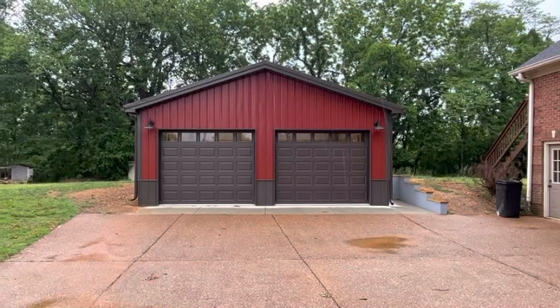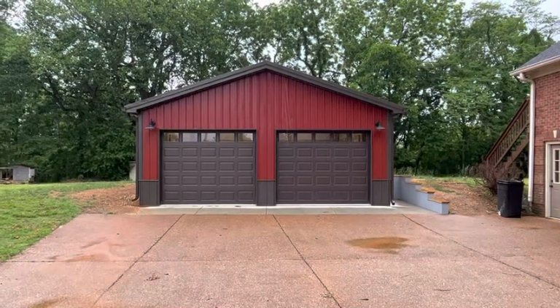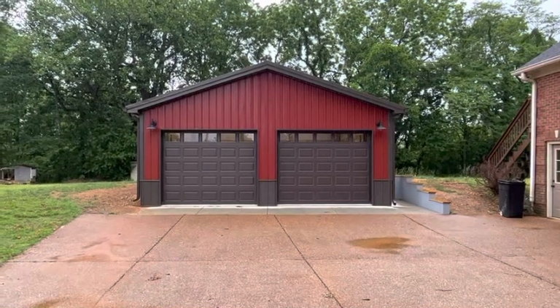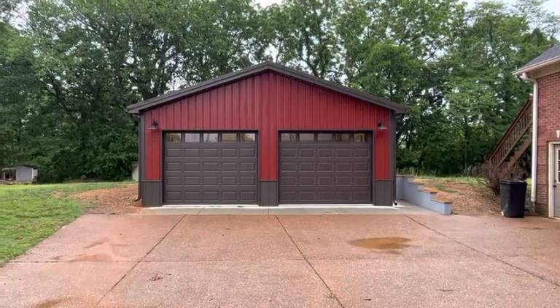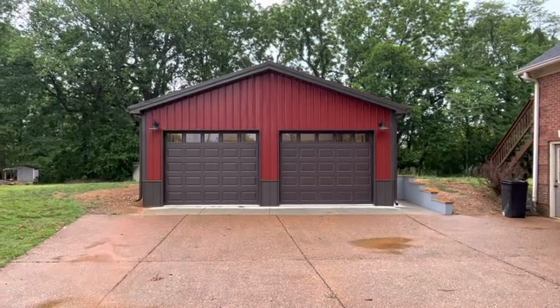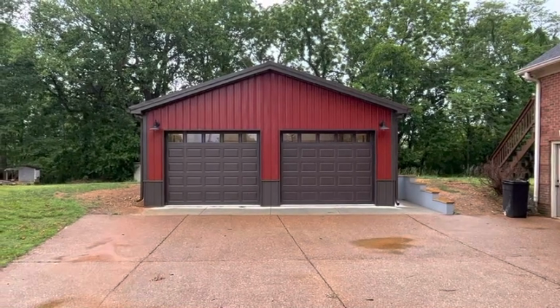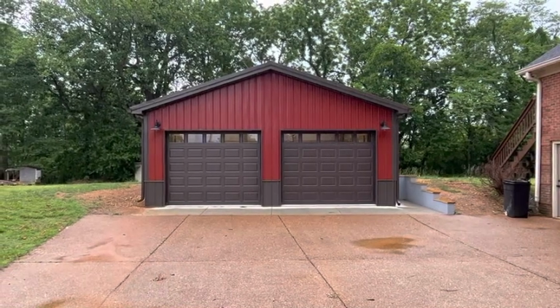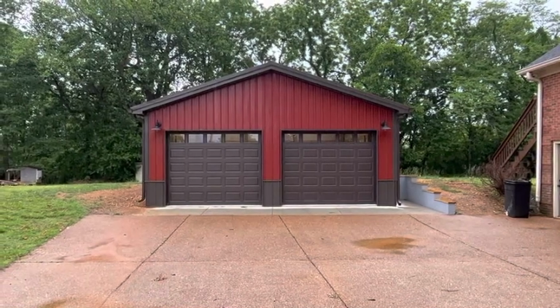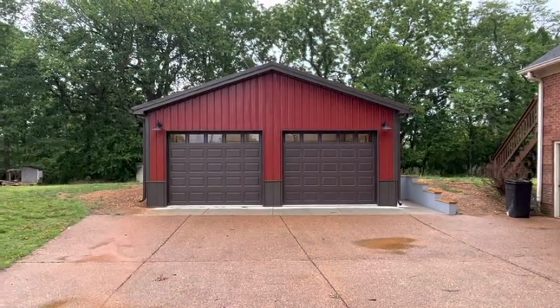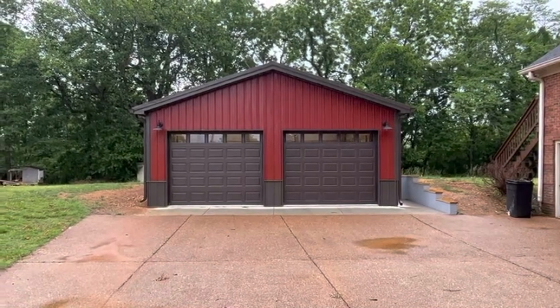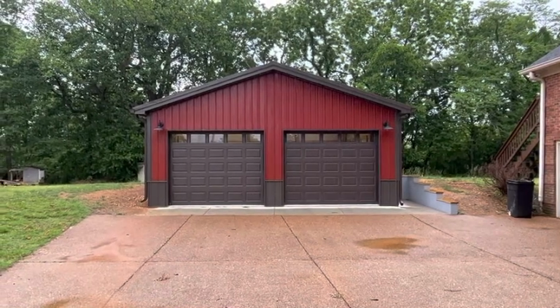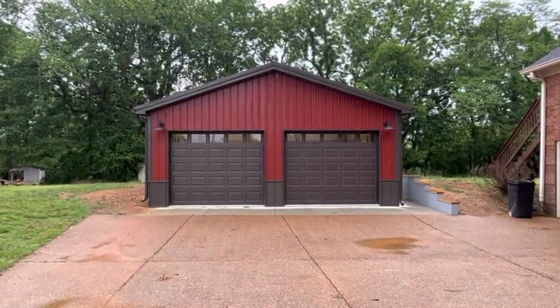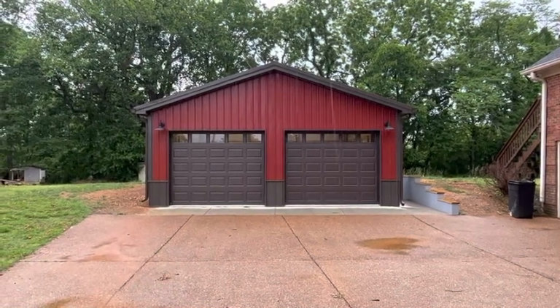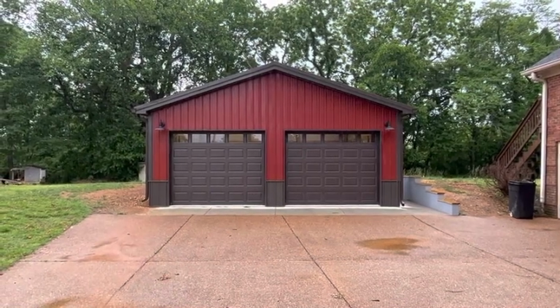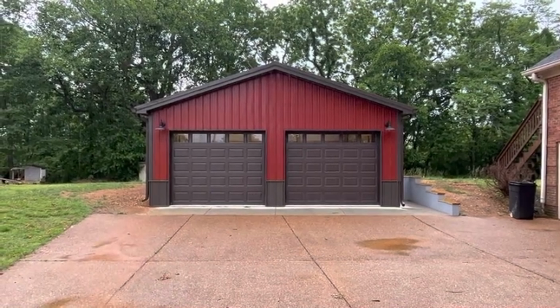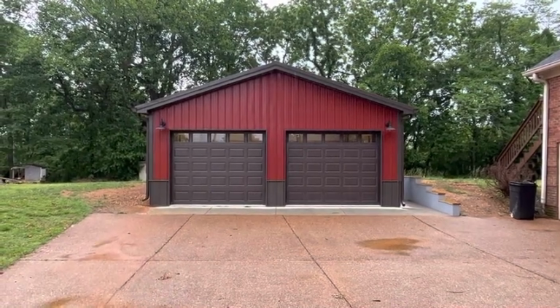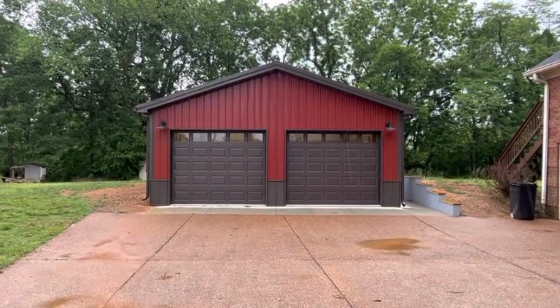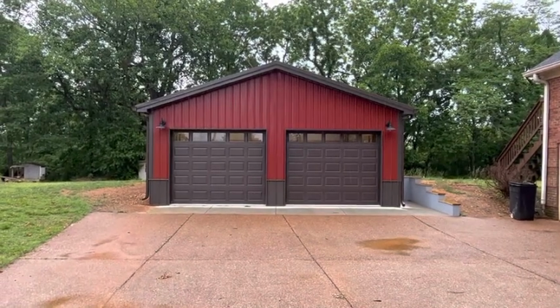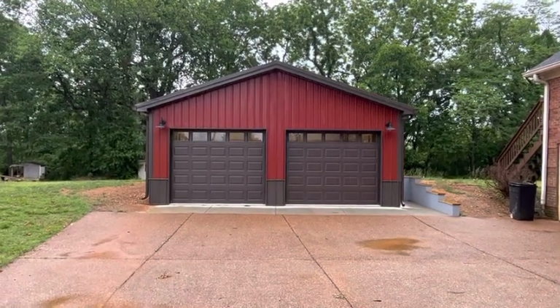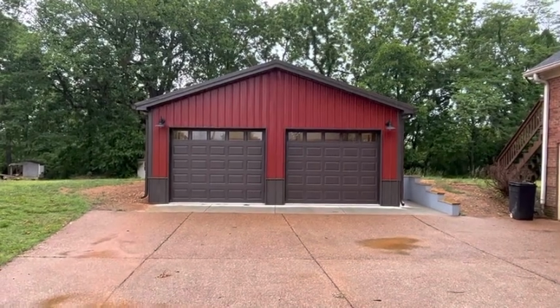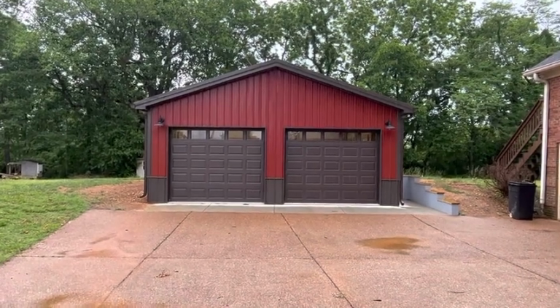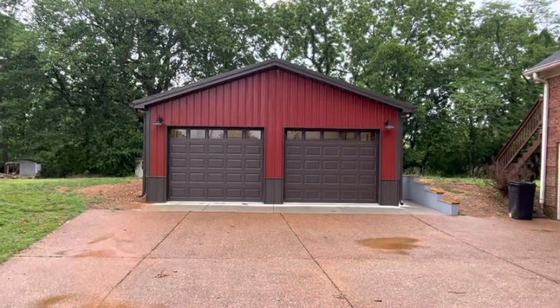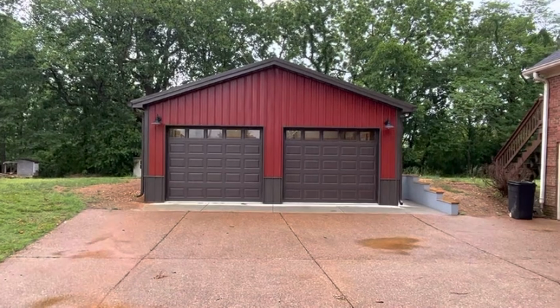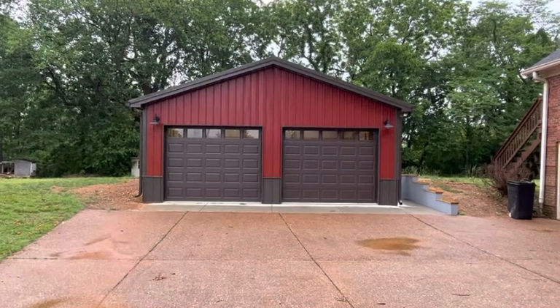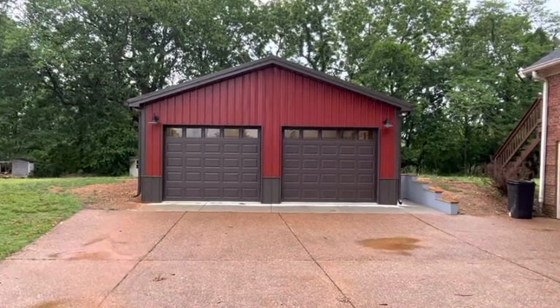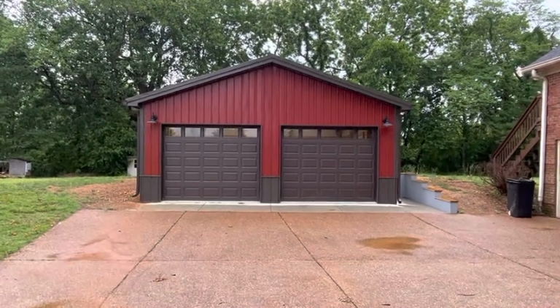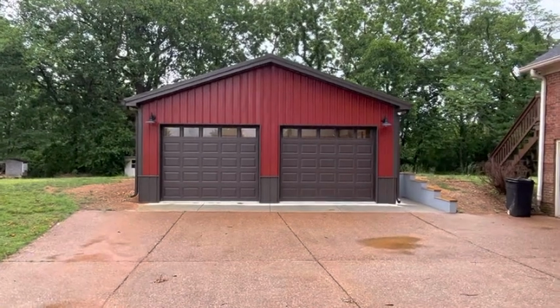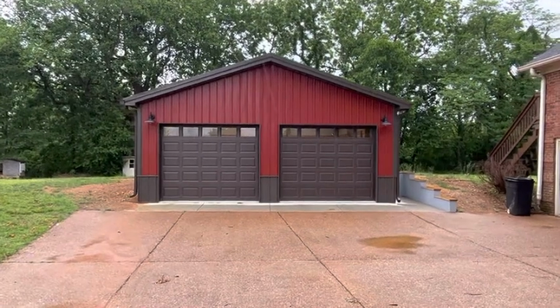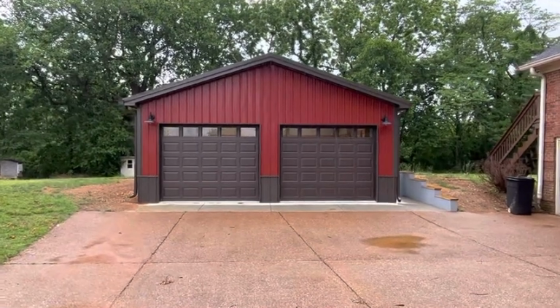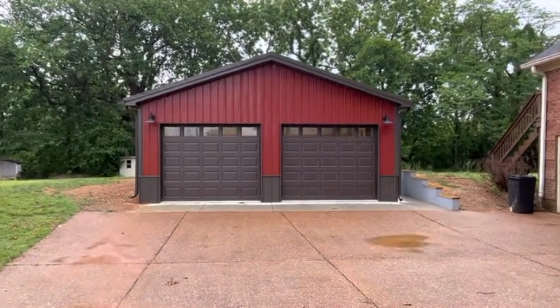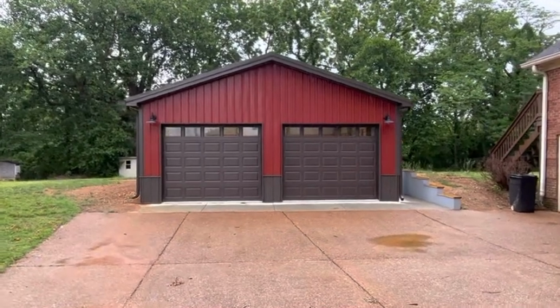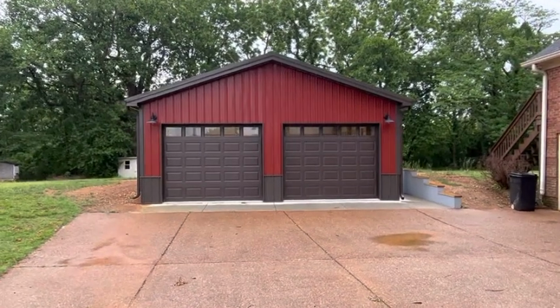Hey guys, it's Jordan with Affordable here. We are in Hendersonville today, just wrapped up a 26 by 30 pole barn.